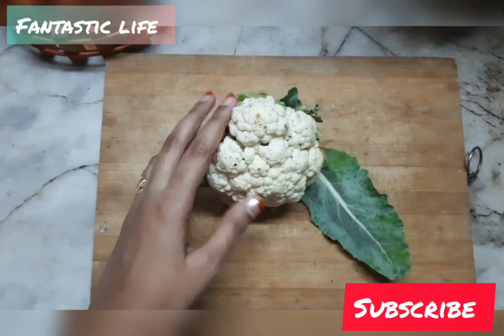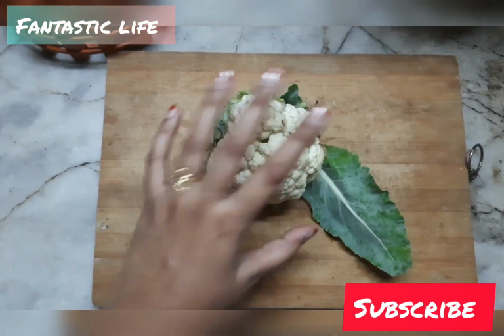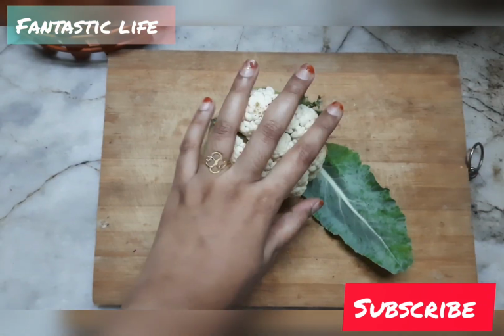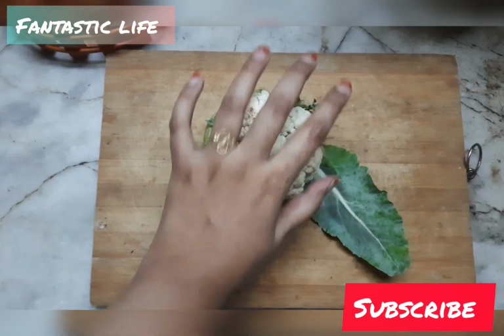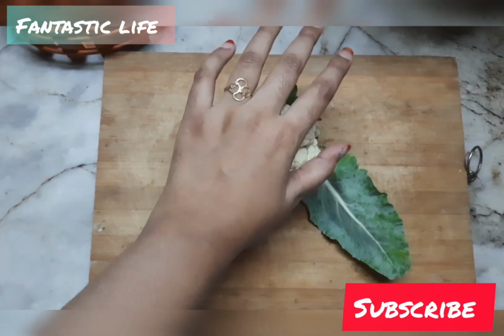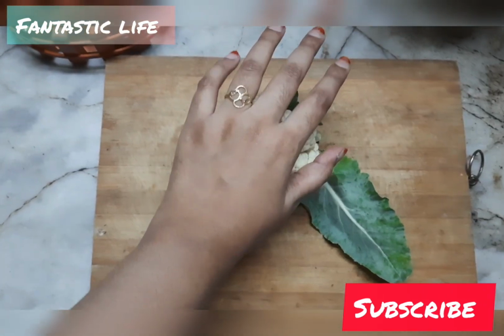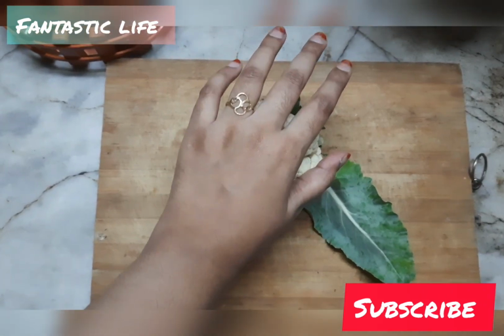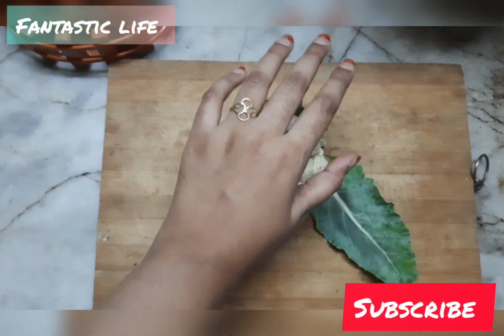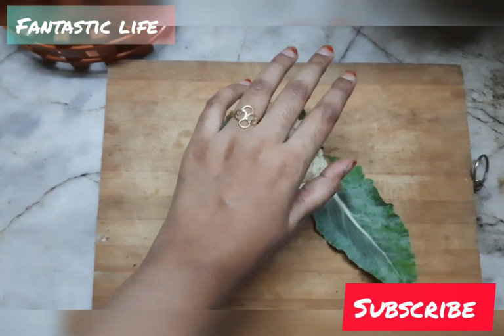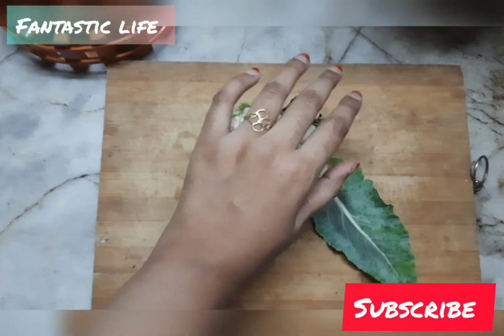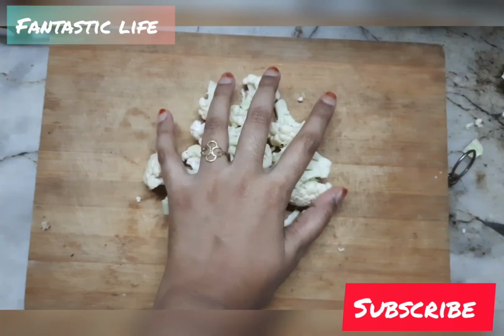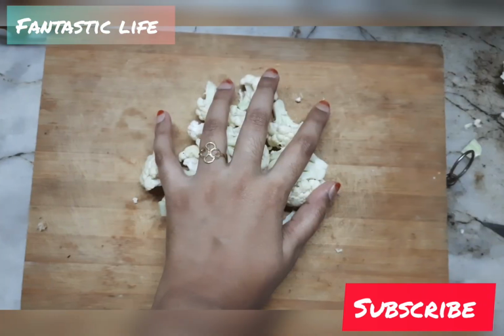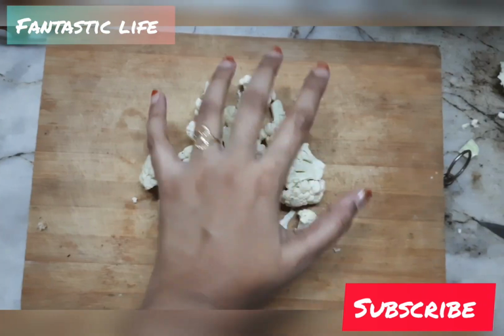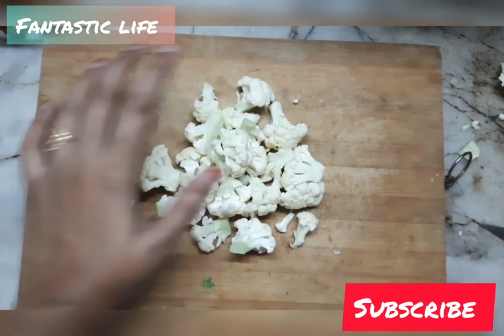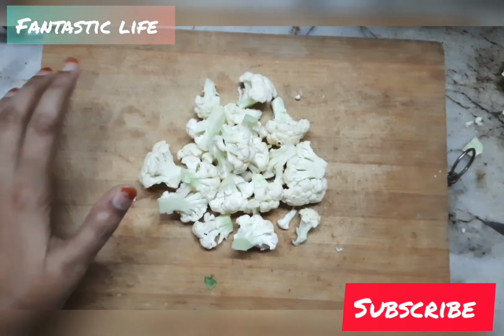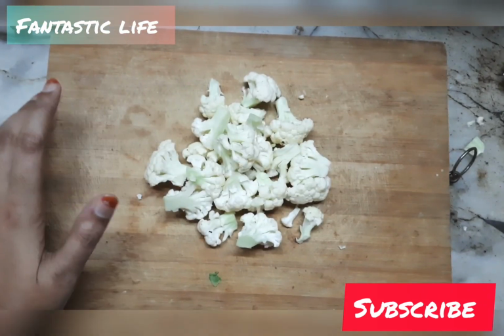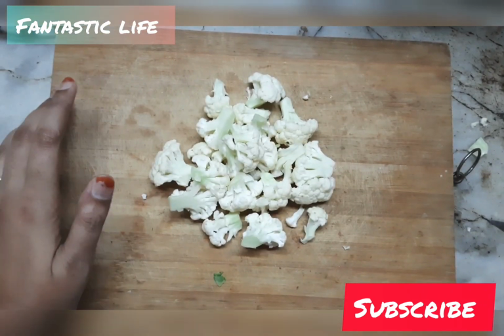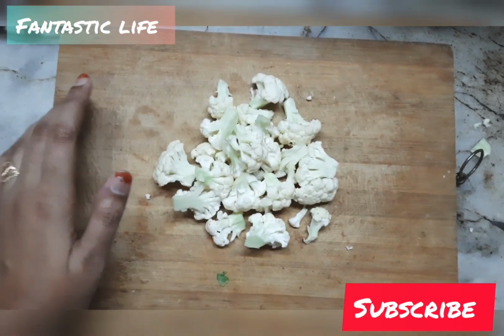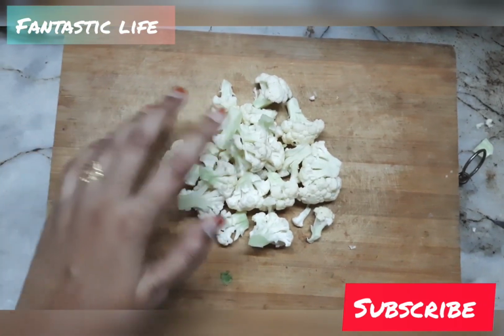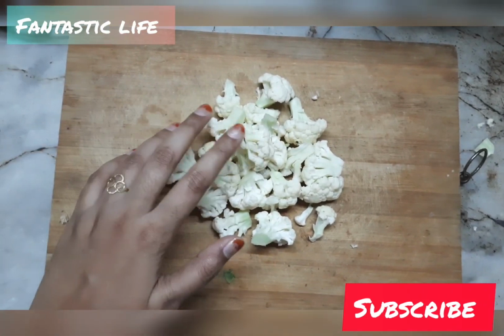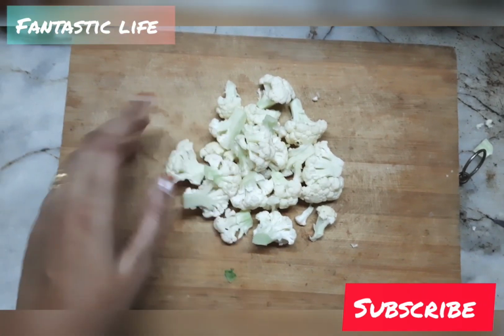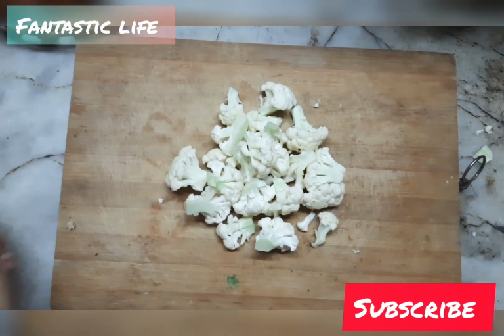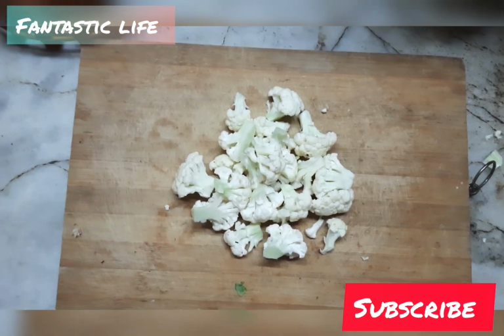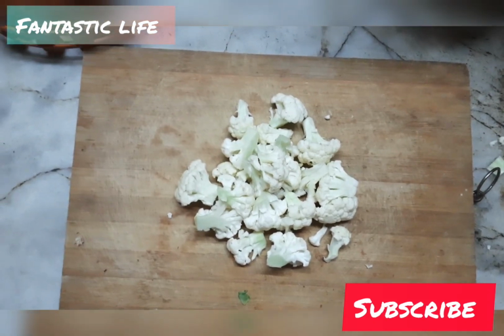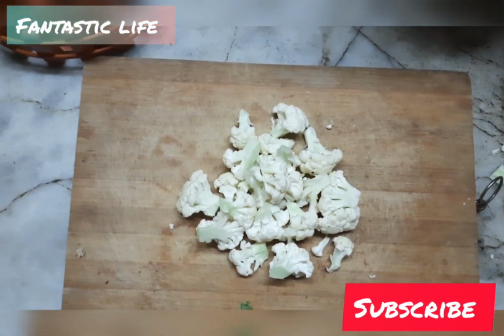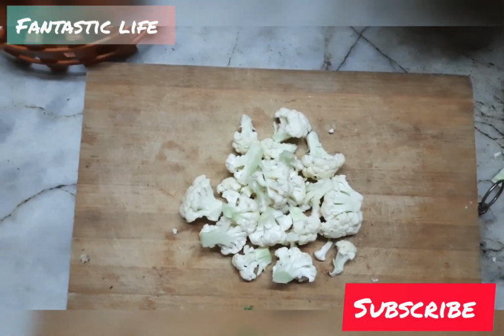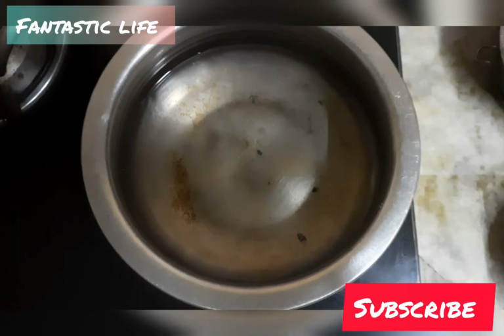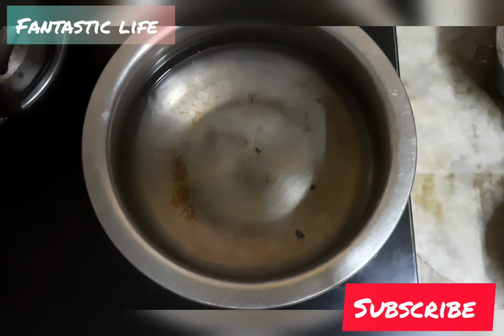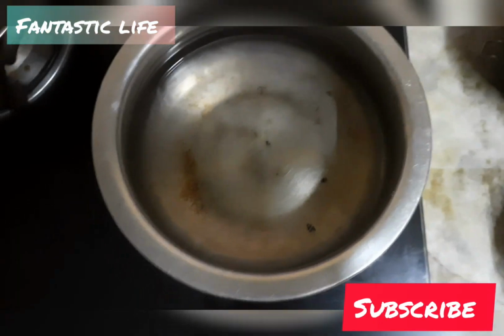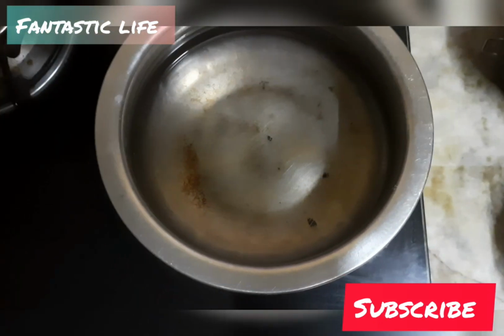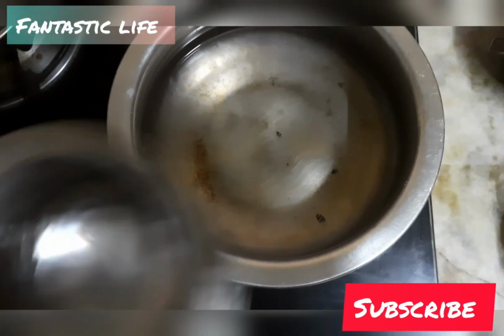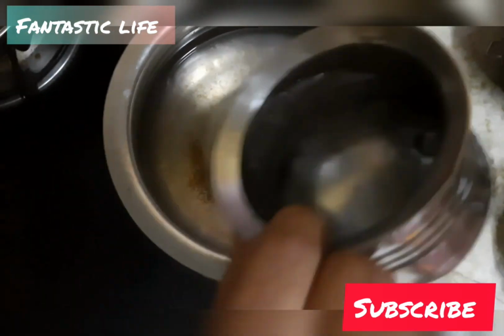Cut the cauliflower and add the olive oil. Add the cauliflower and cook for 2 minutes.